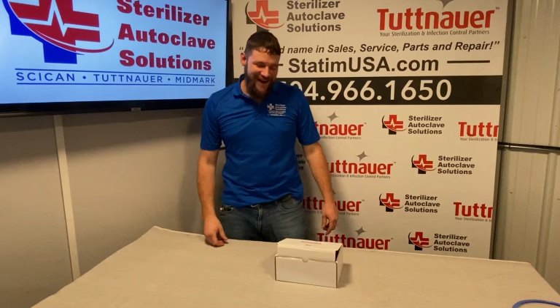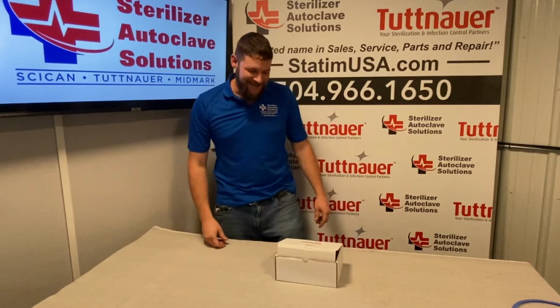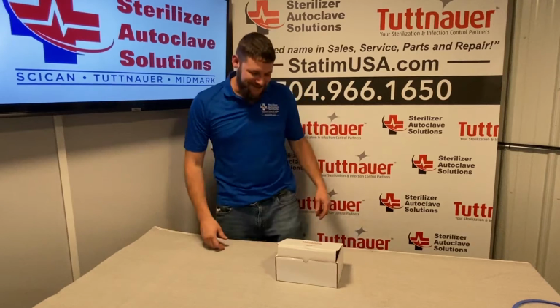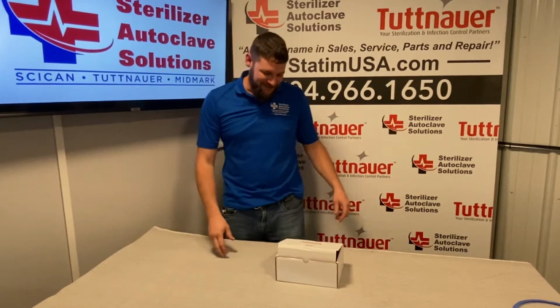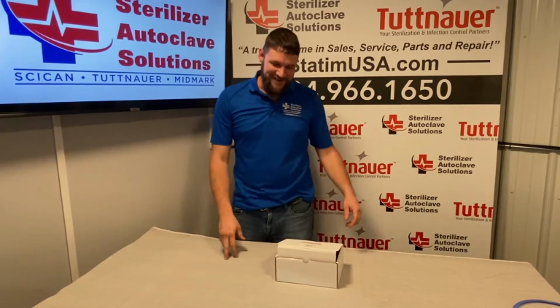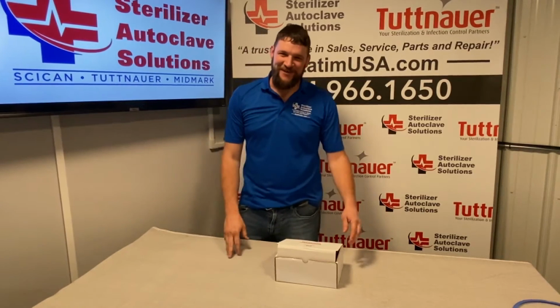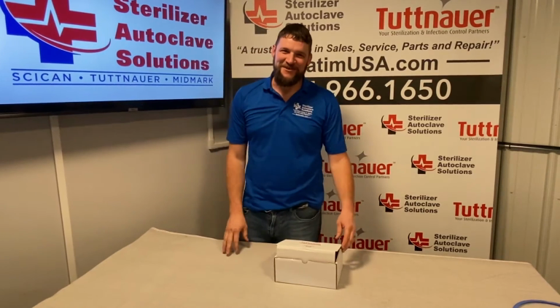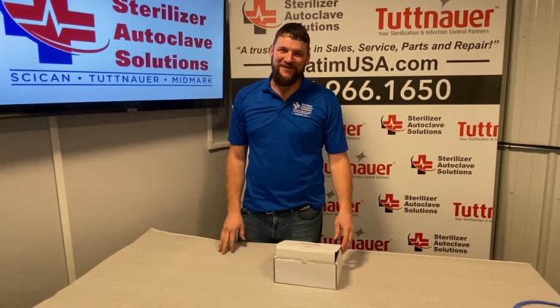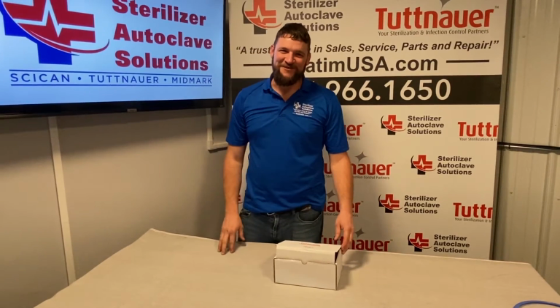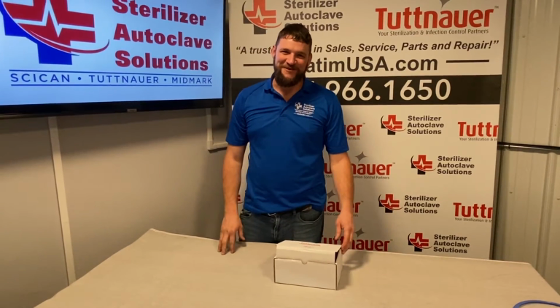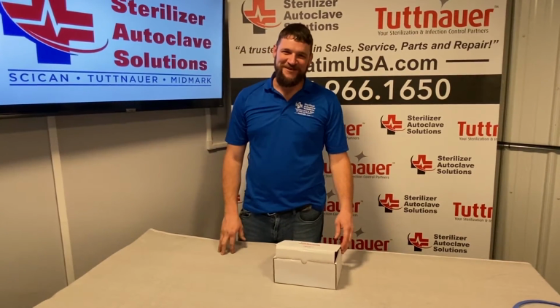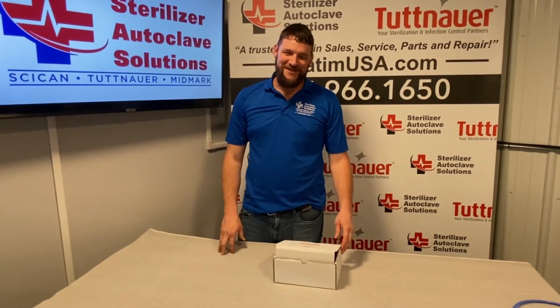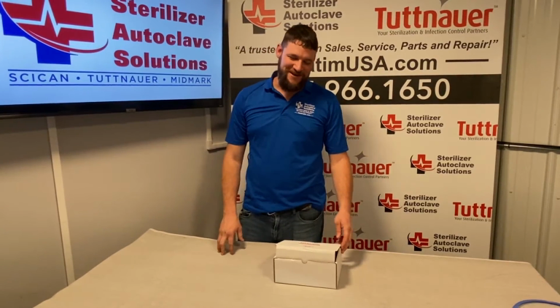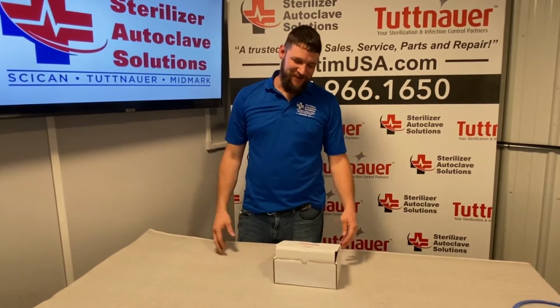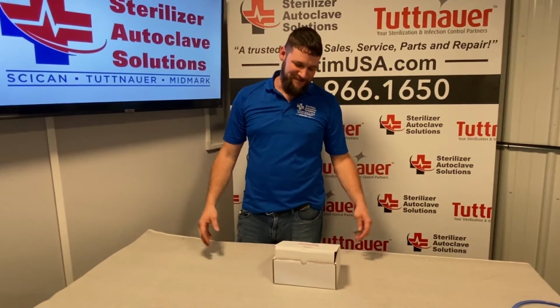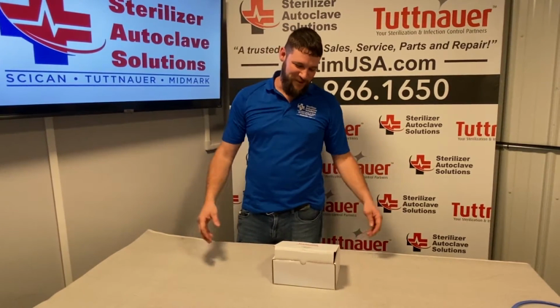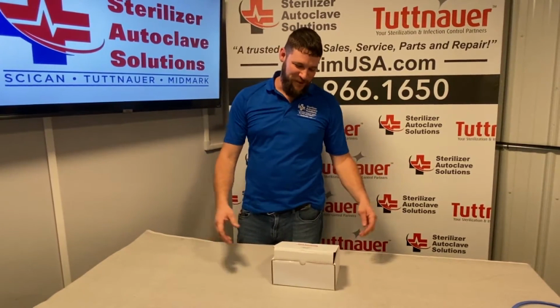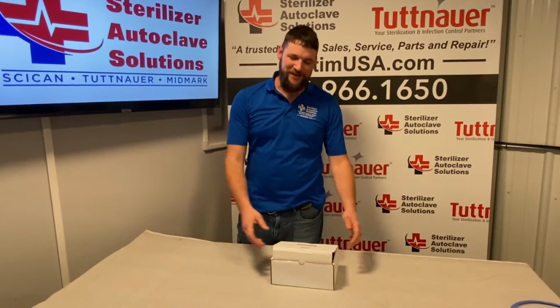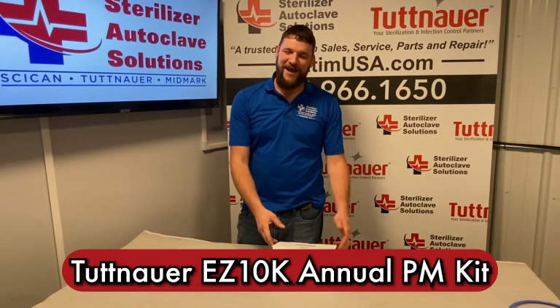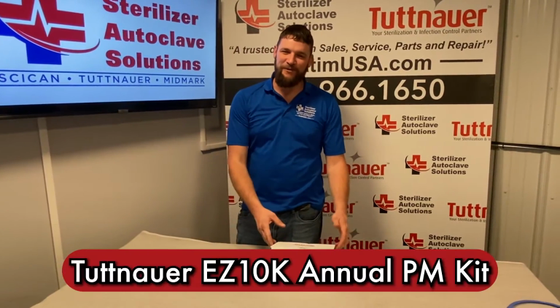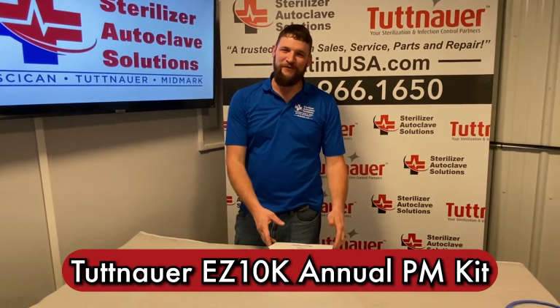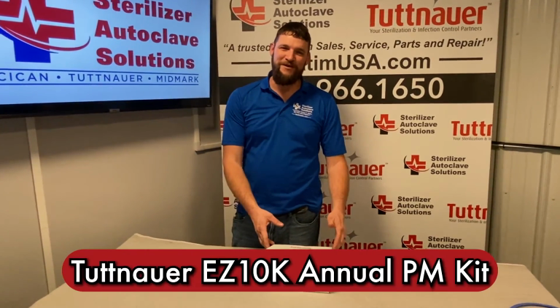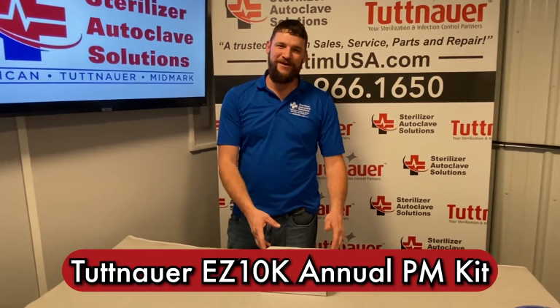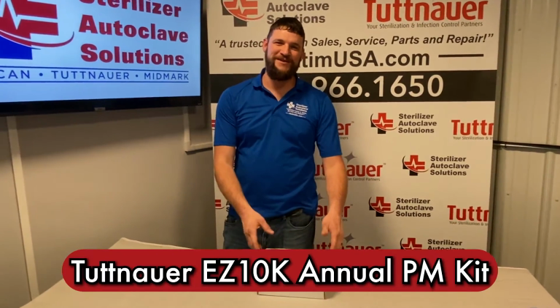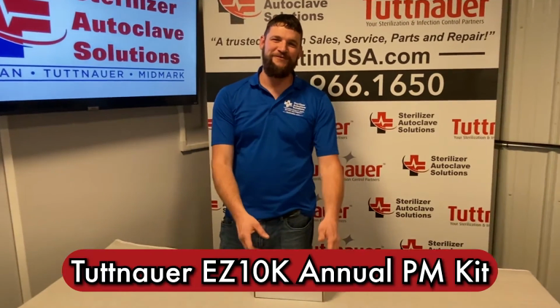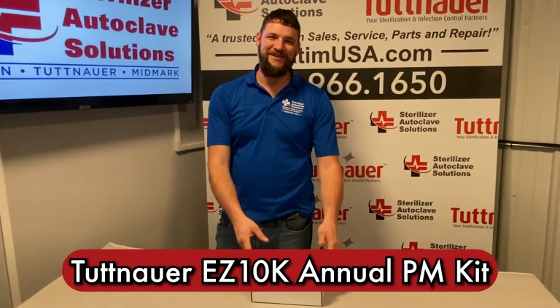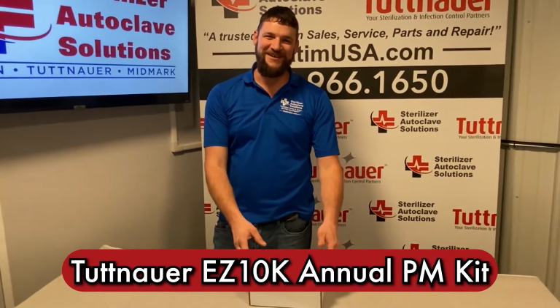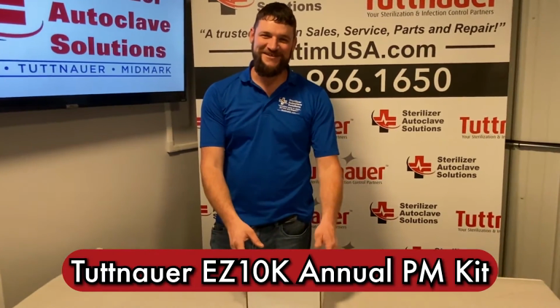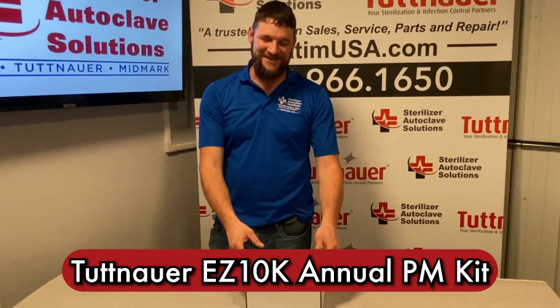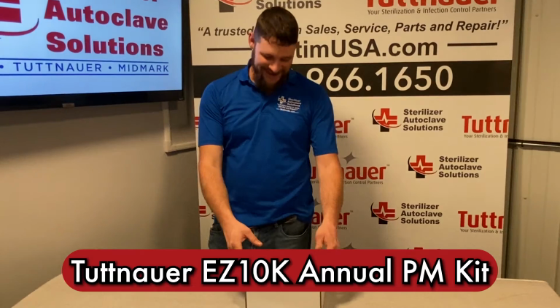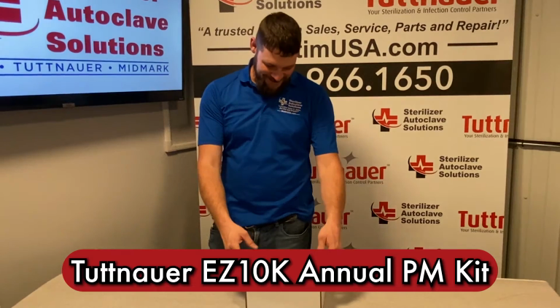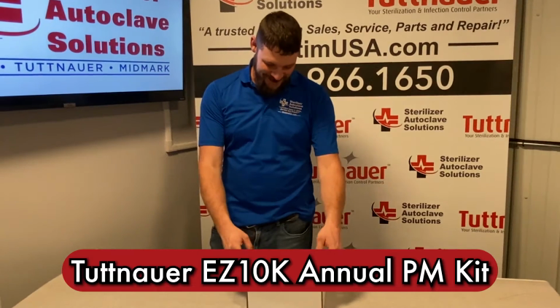Hi, this is Ian with Sterilizer Autoclave Solutions. Today we're going to be going over the annual preventative maintenance kit for the EZ10K.